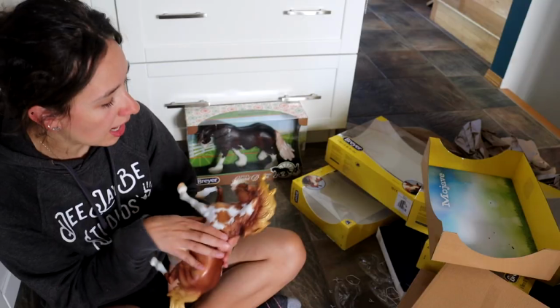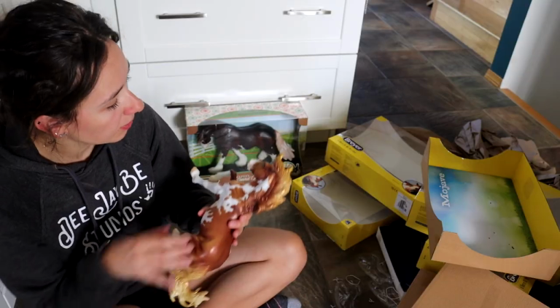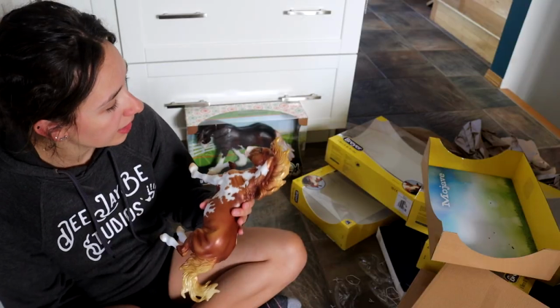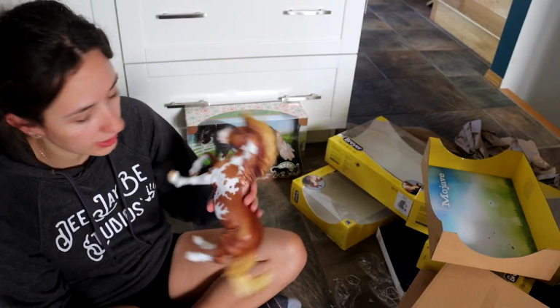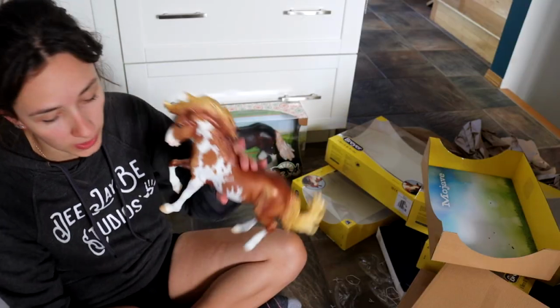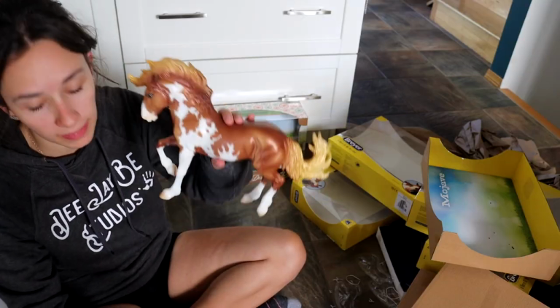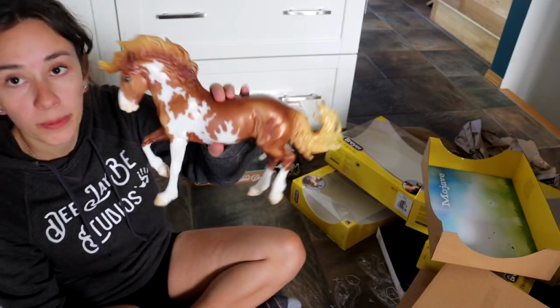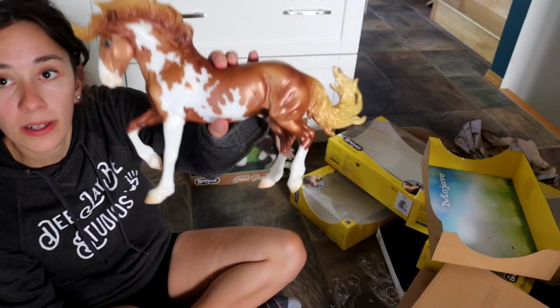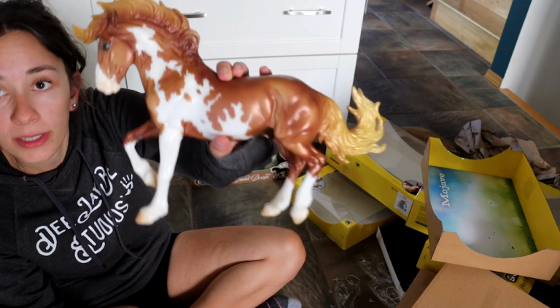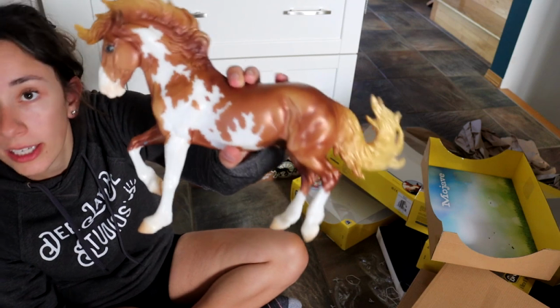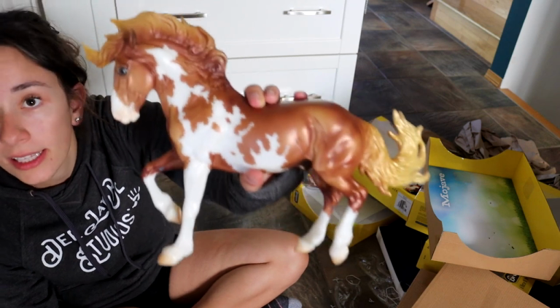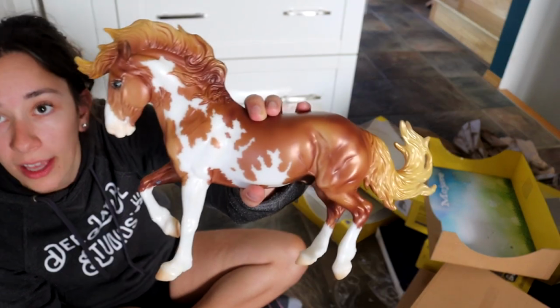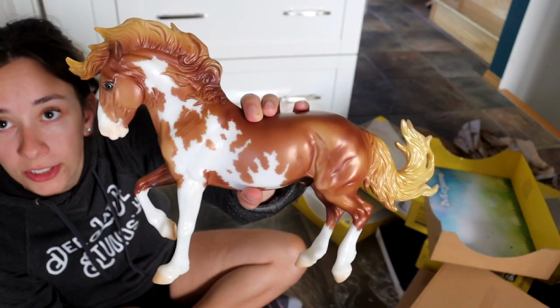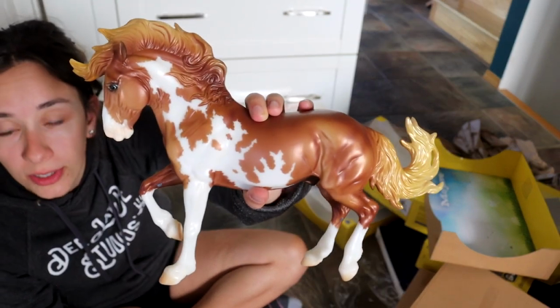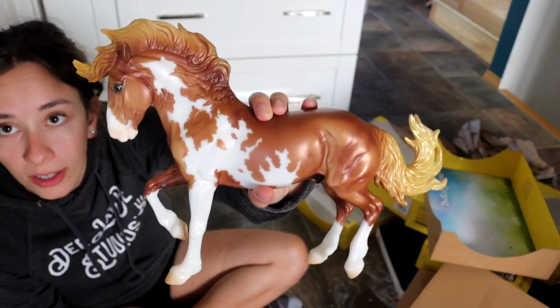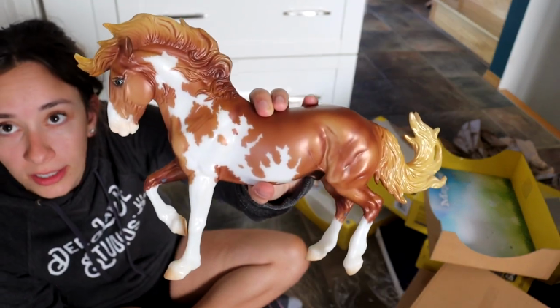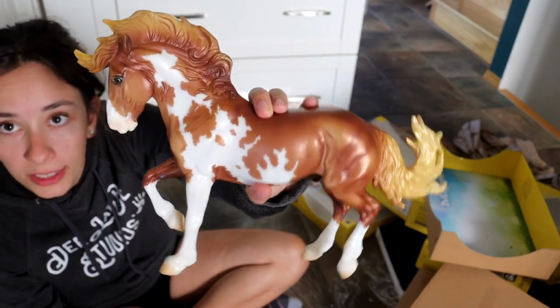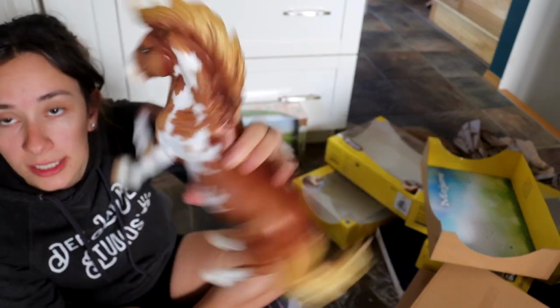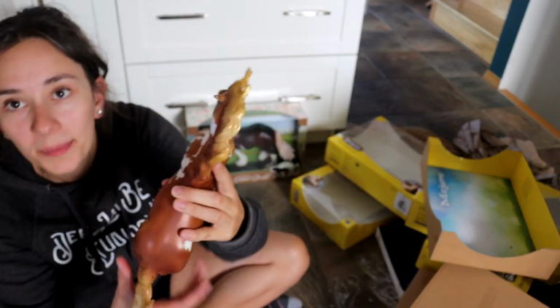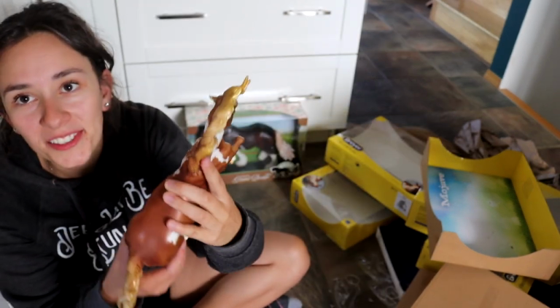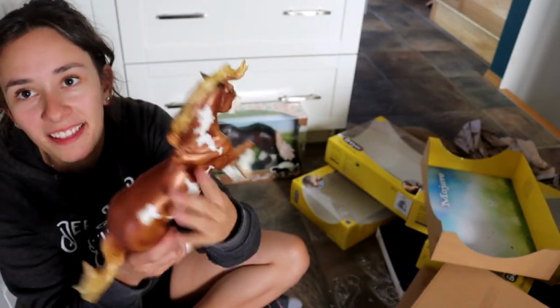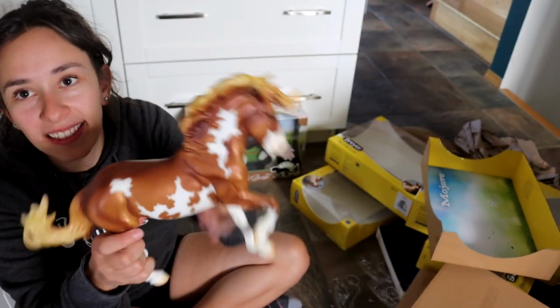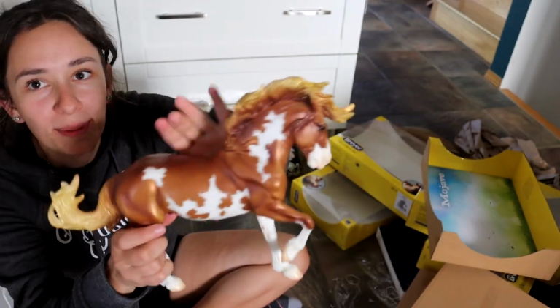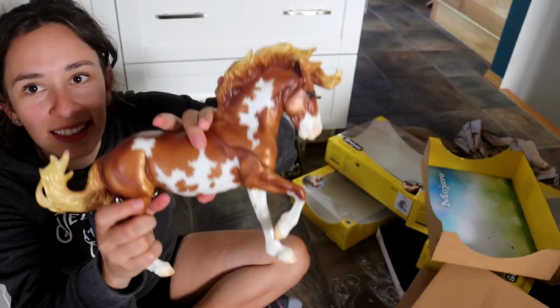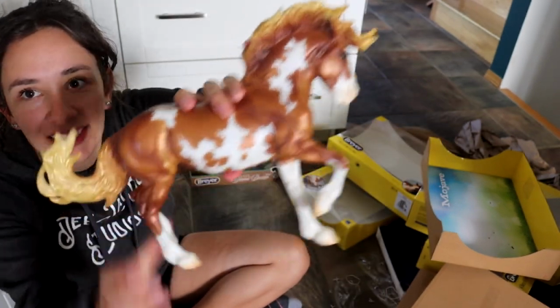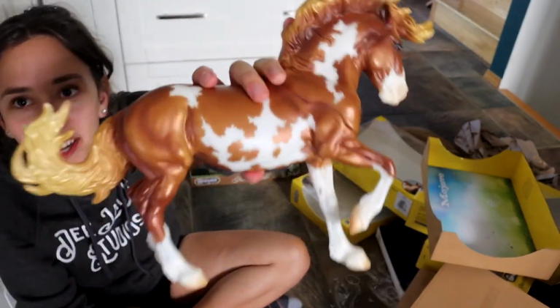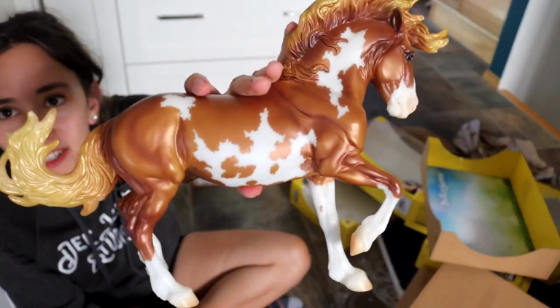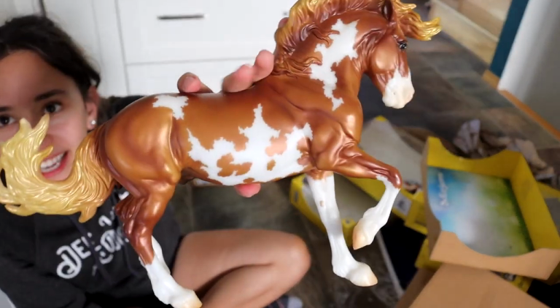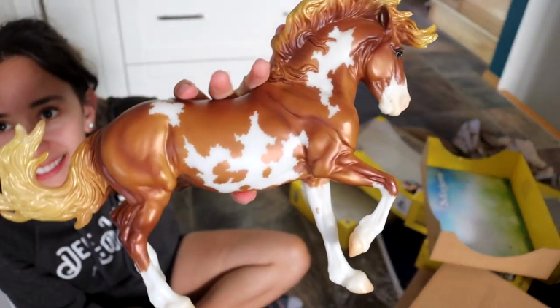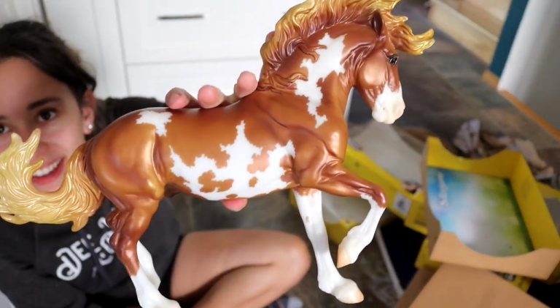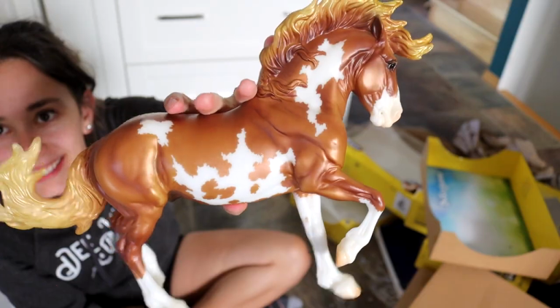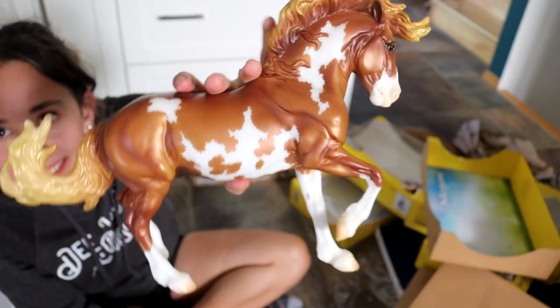I would say this one and the other one are really good, and then the other two are not so good. That's okay — that was my intention. I'm going to customize them.